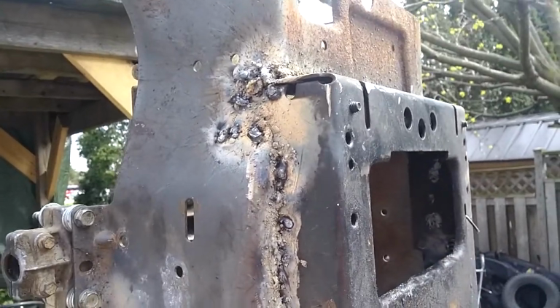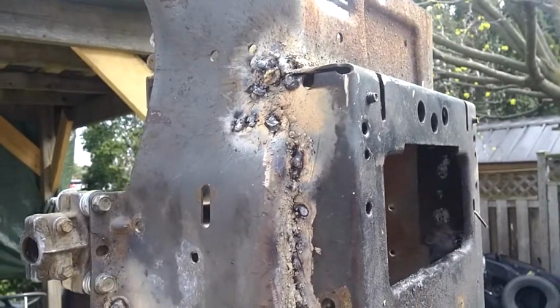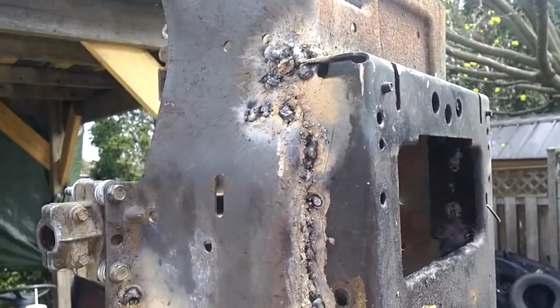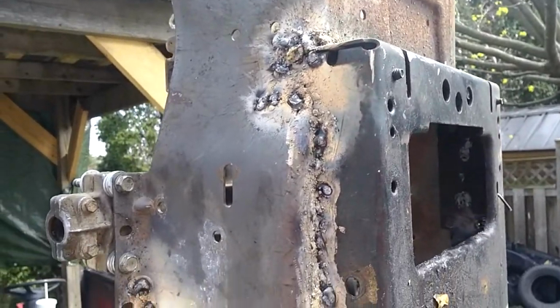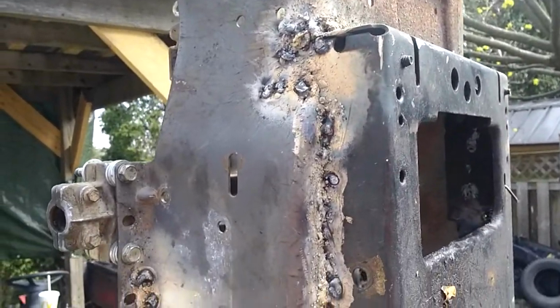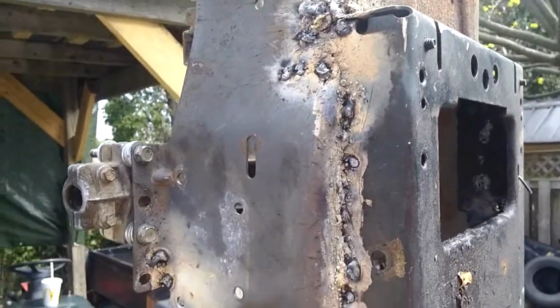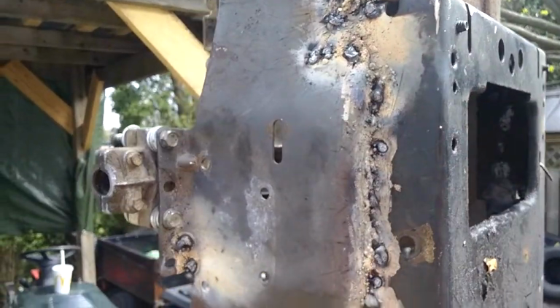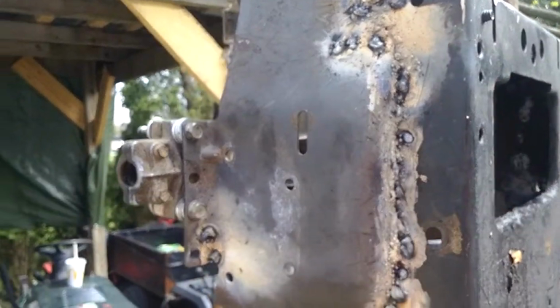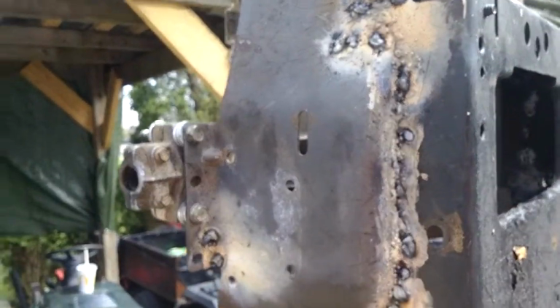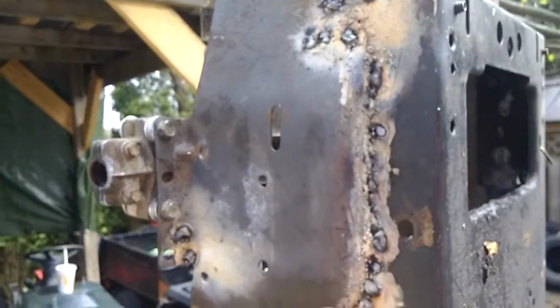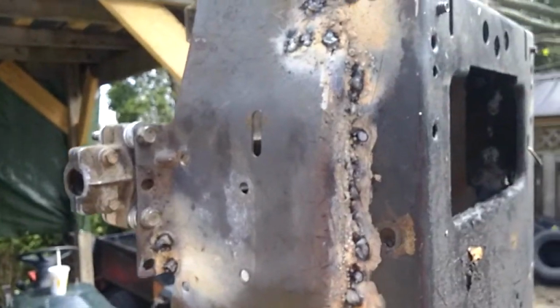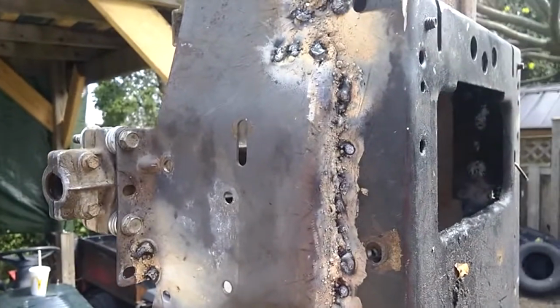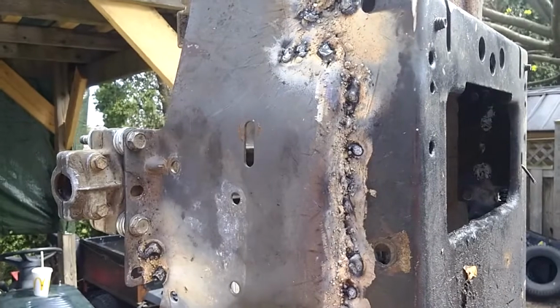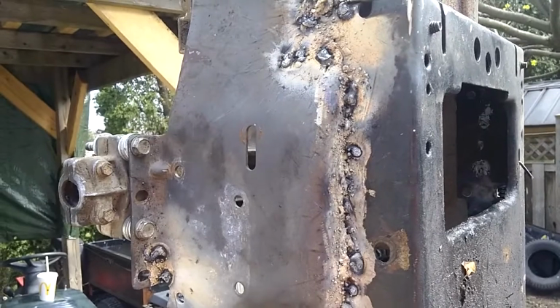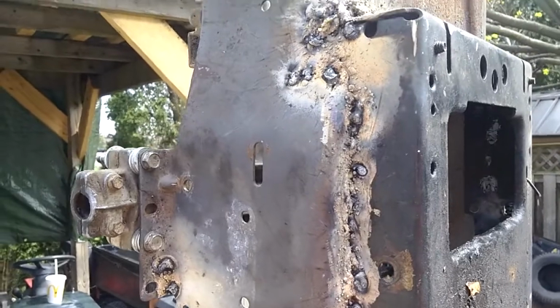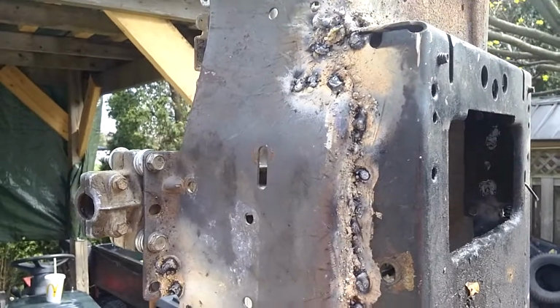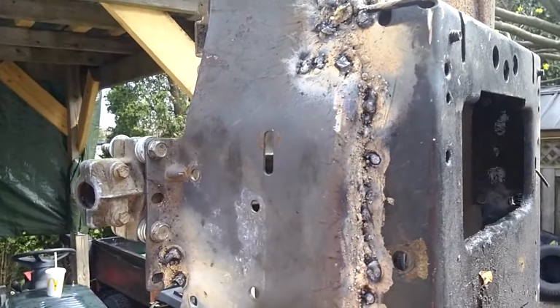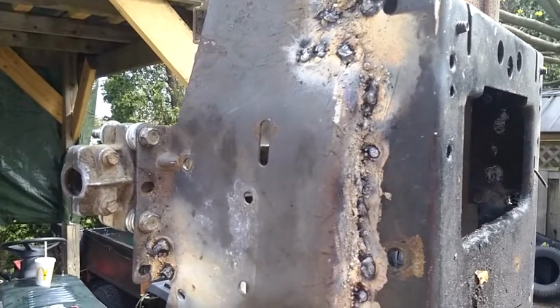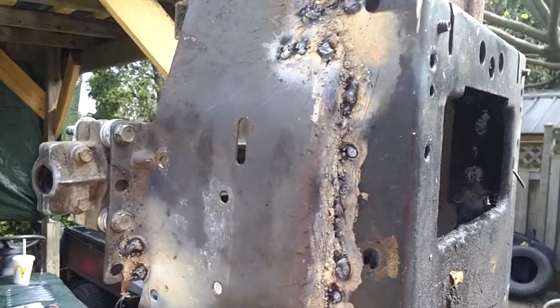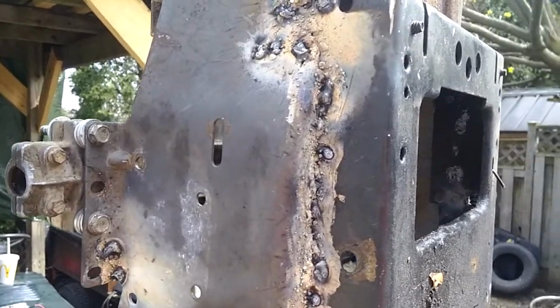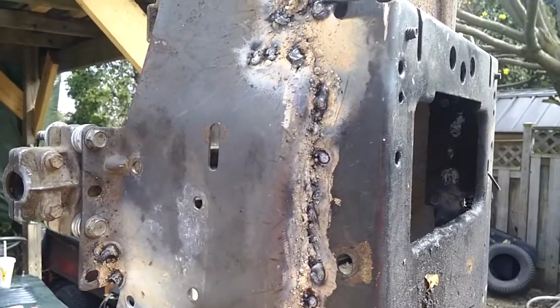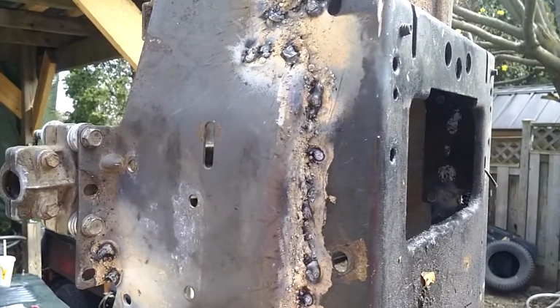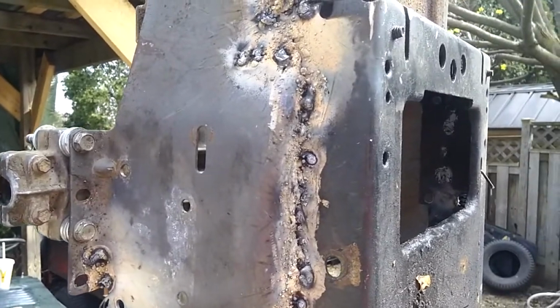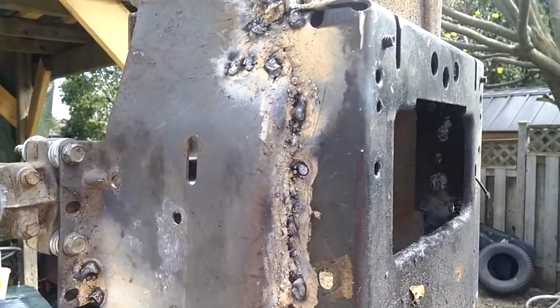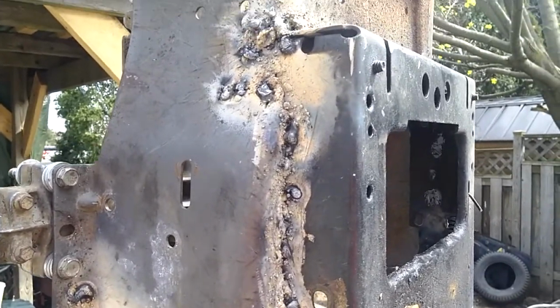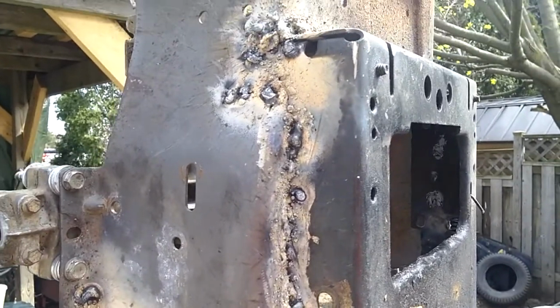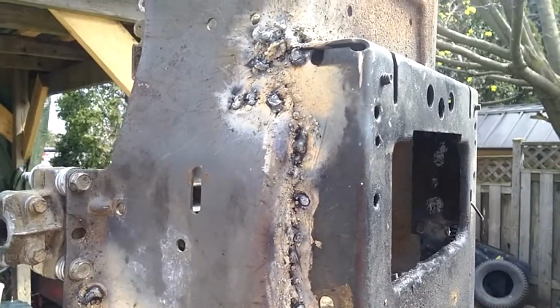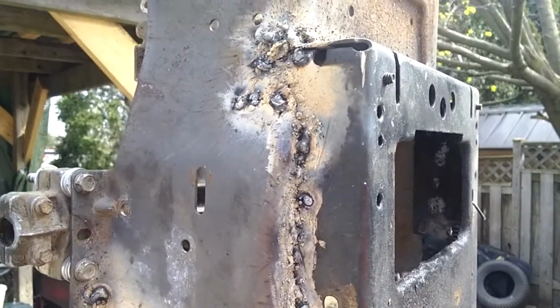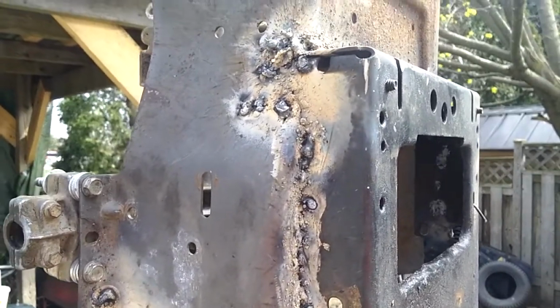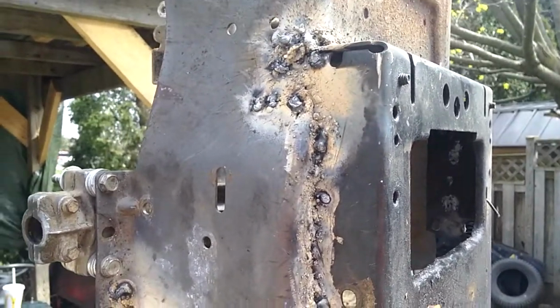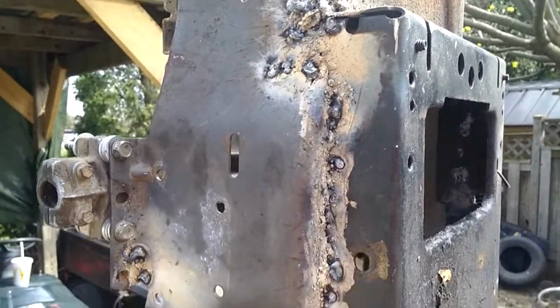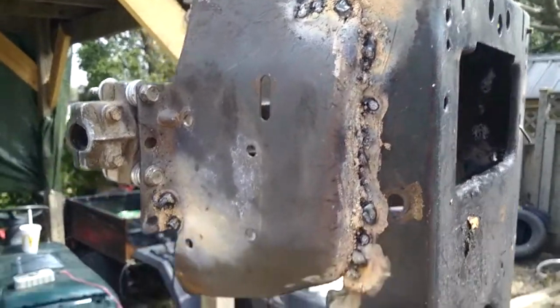I just gotta grind these welds and check to make sure I didn't miss any spots — which I know I did — so I gotta clean them all up and do a little bit more welding on the top side.